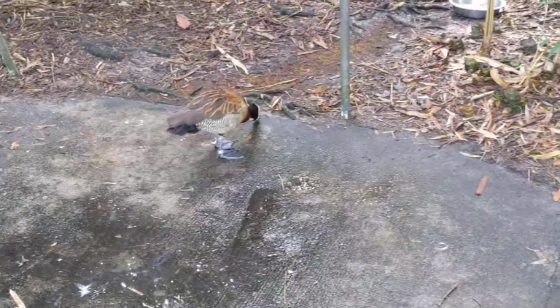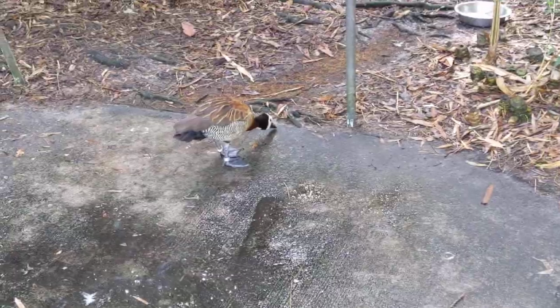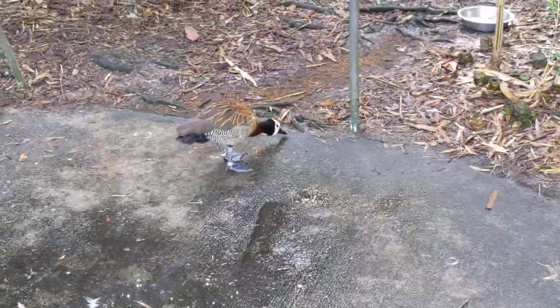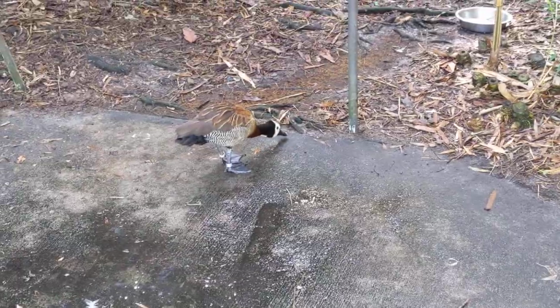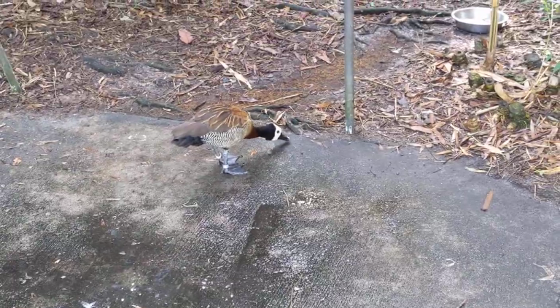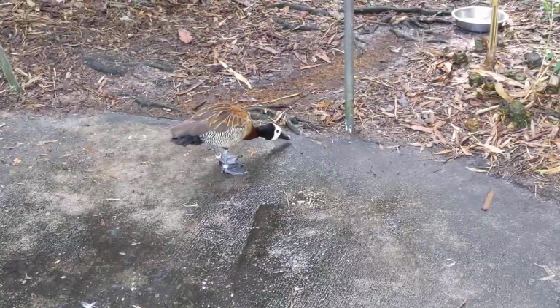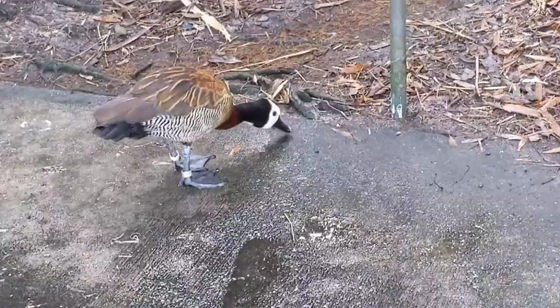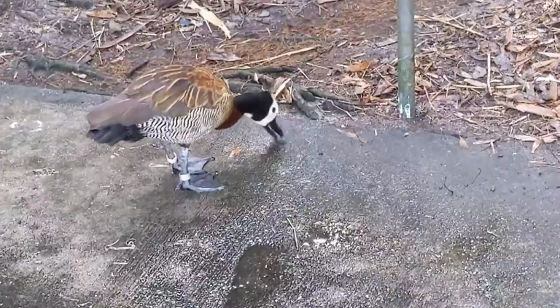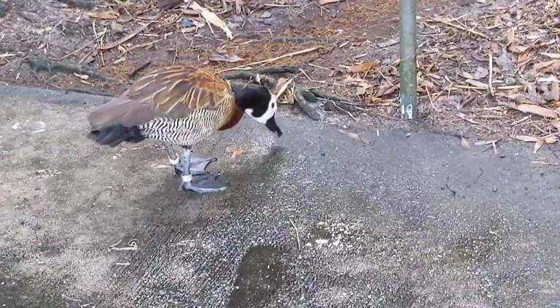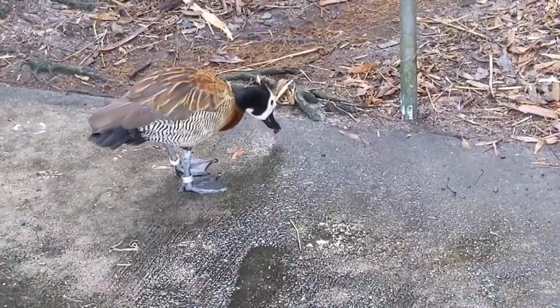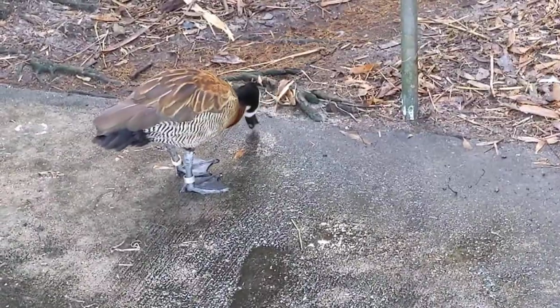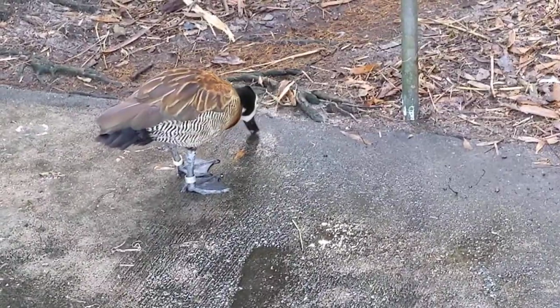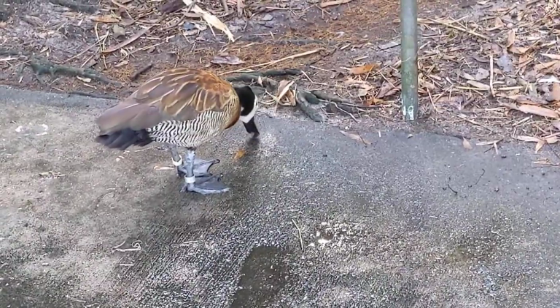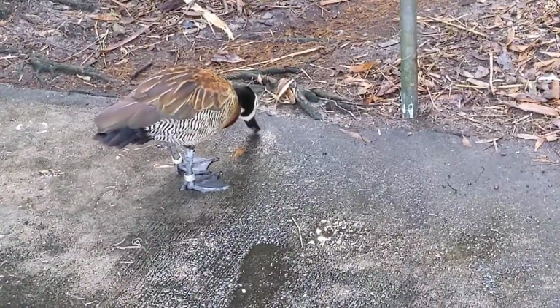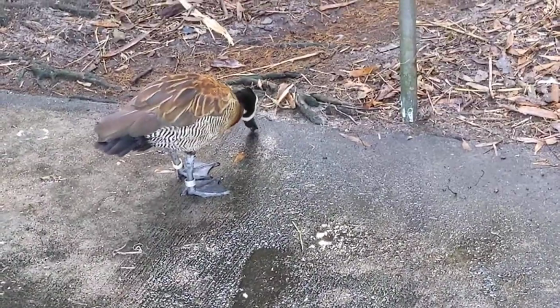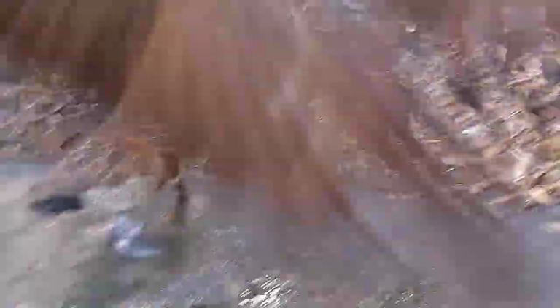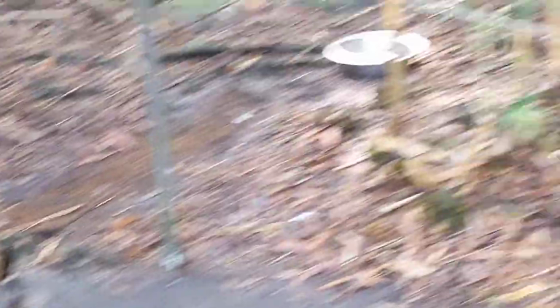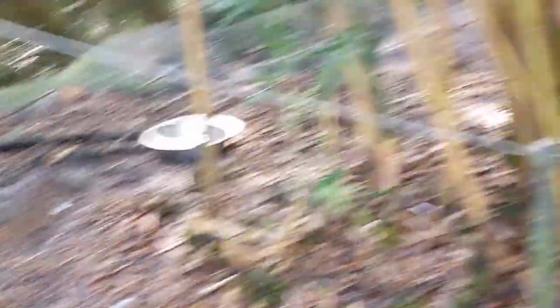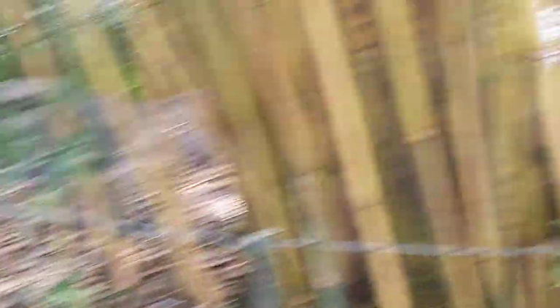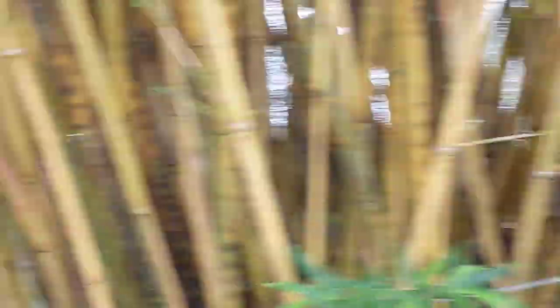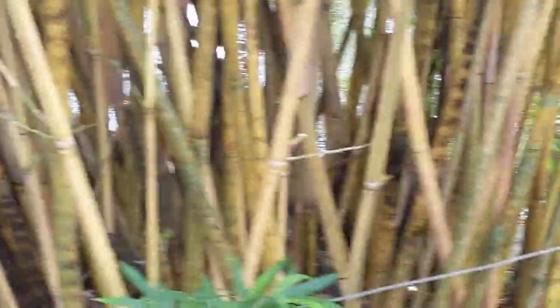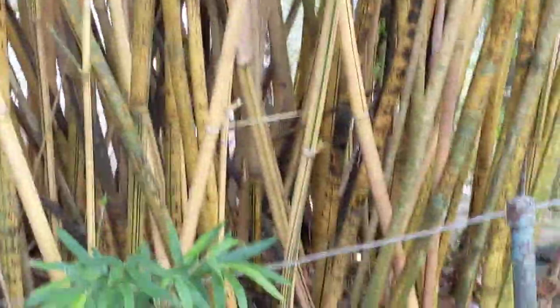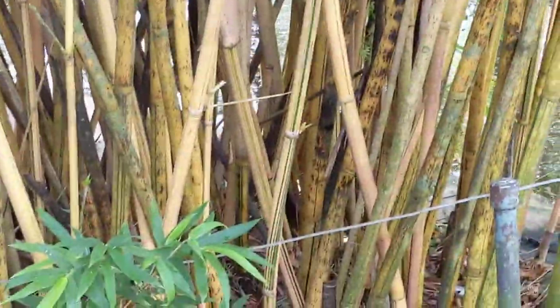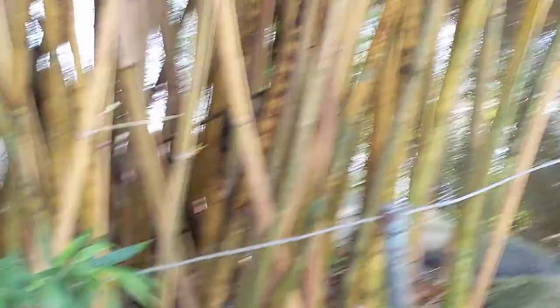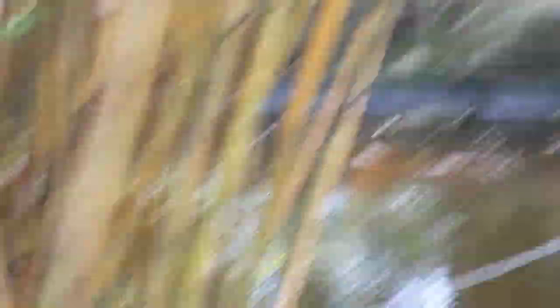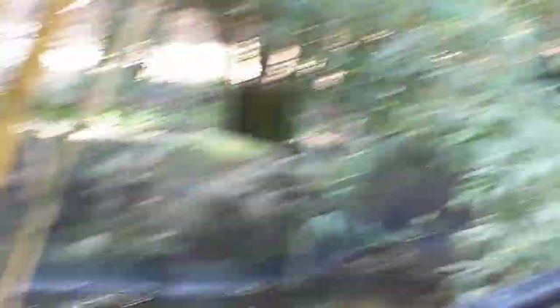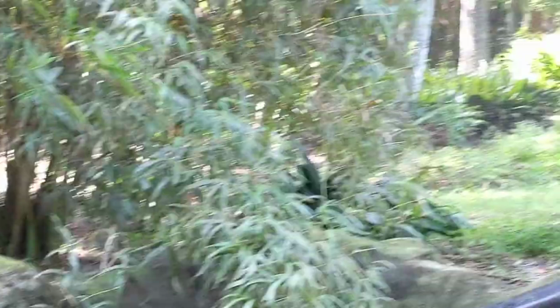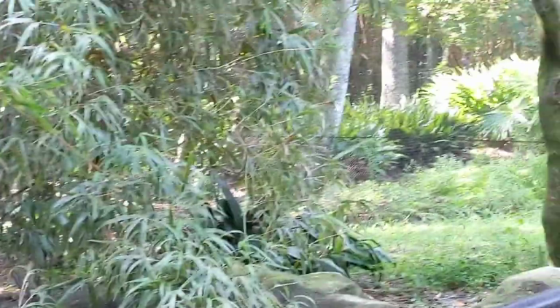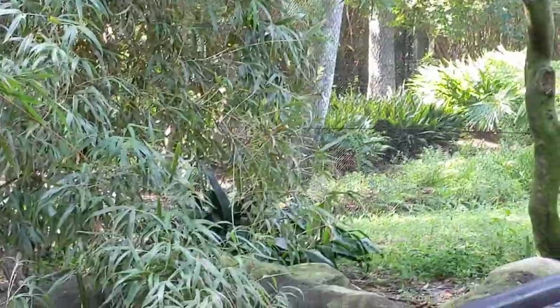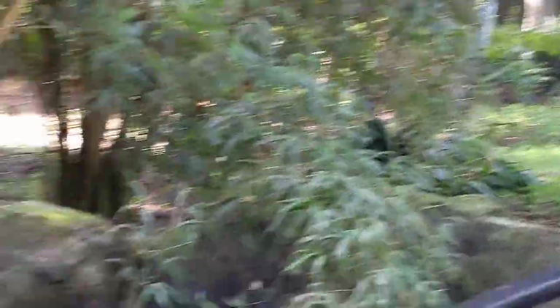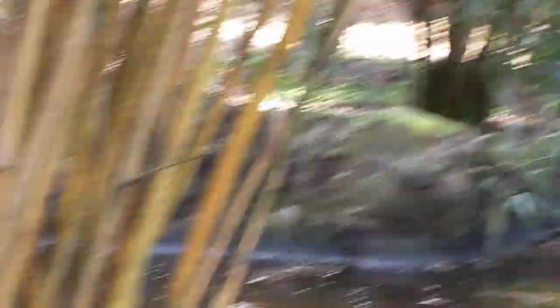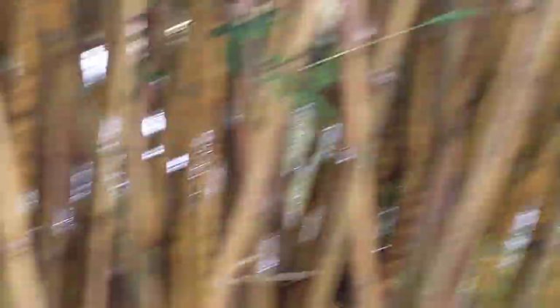Good morning everybody, this is Karen Martz. This is a white-faced whistling duck.